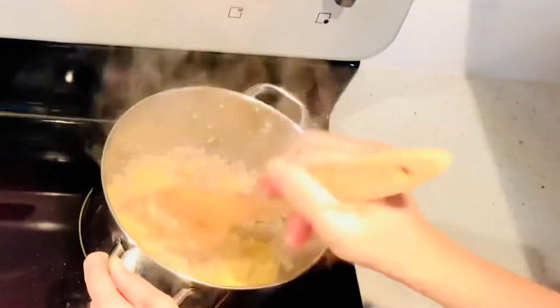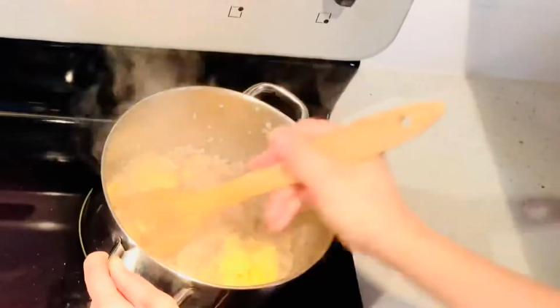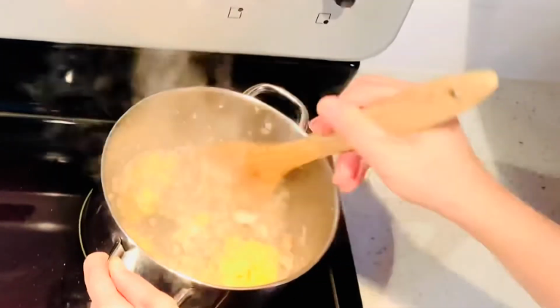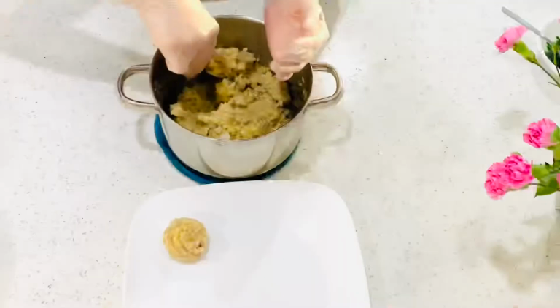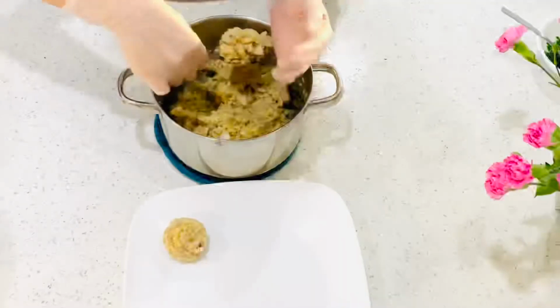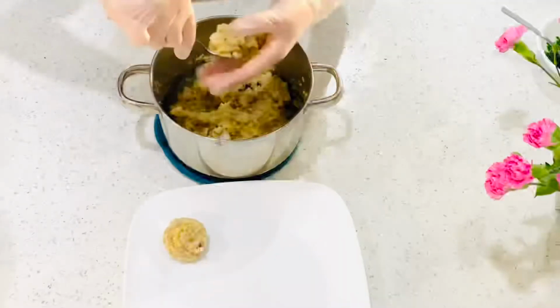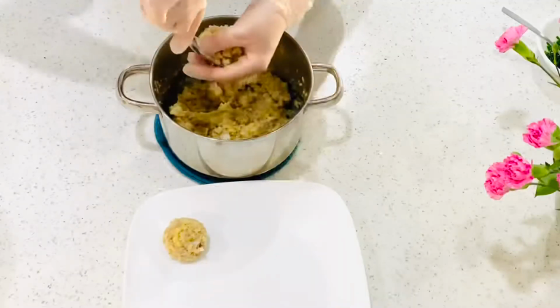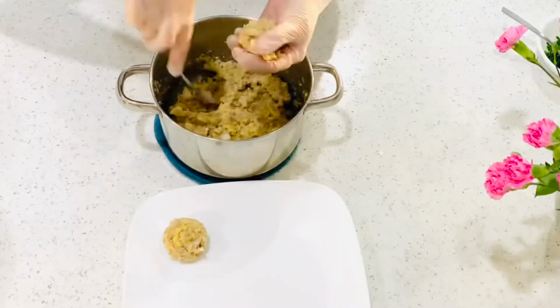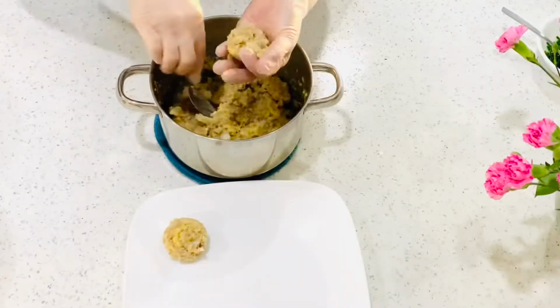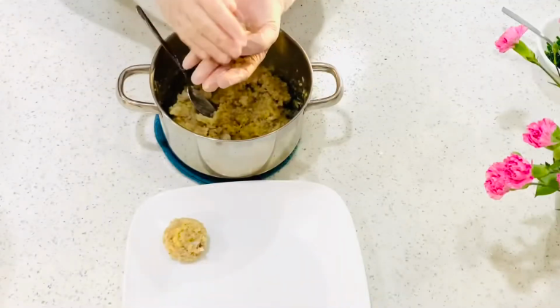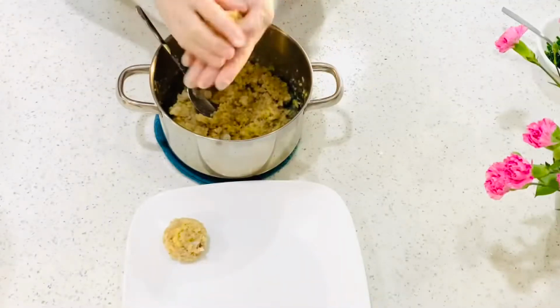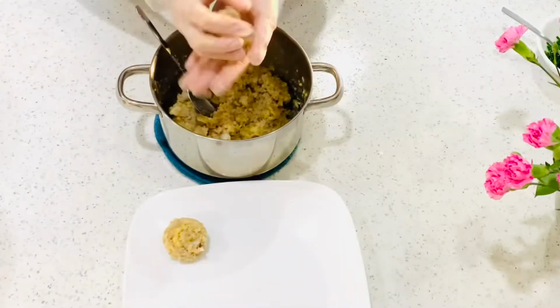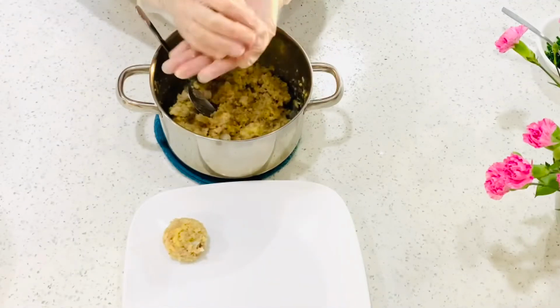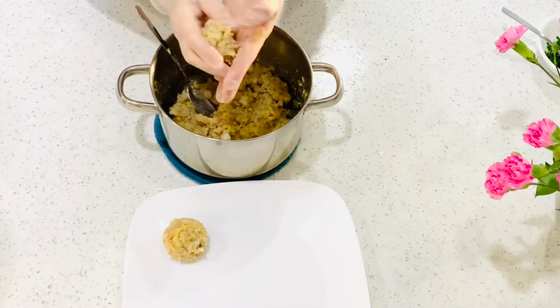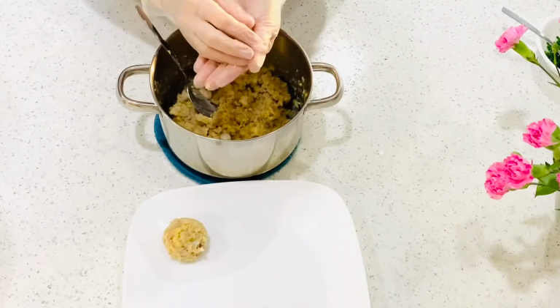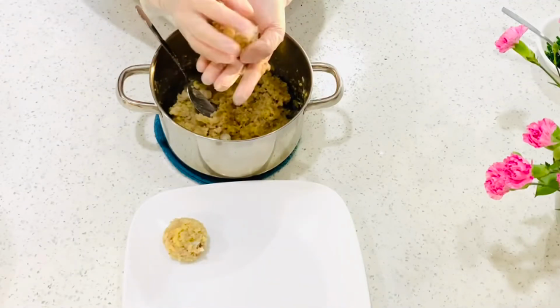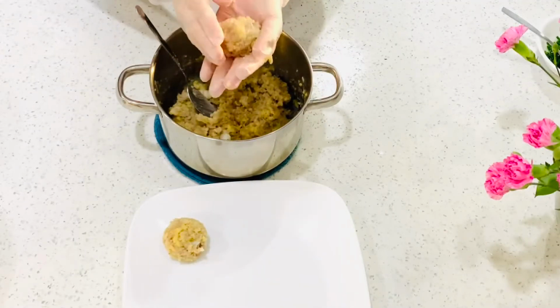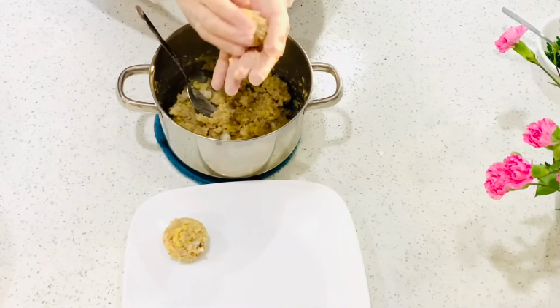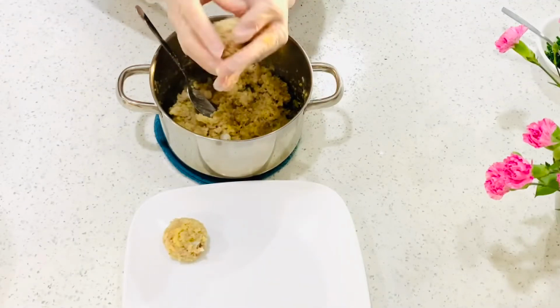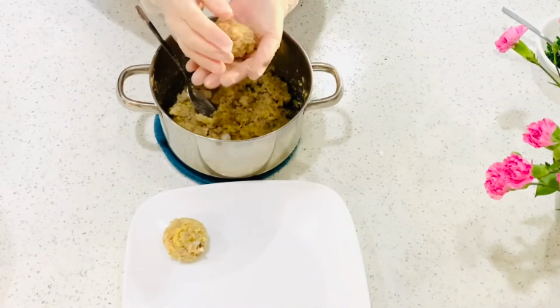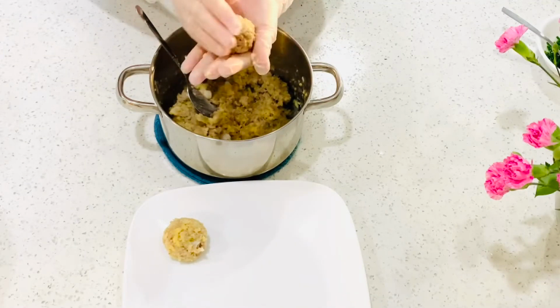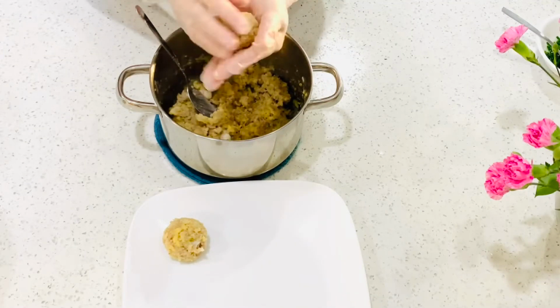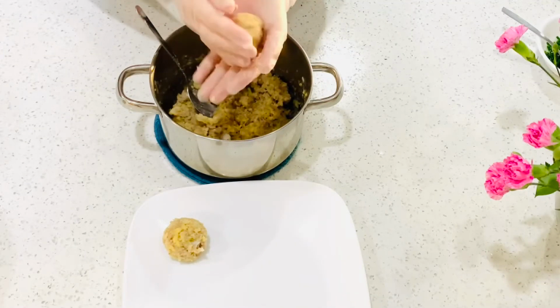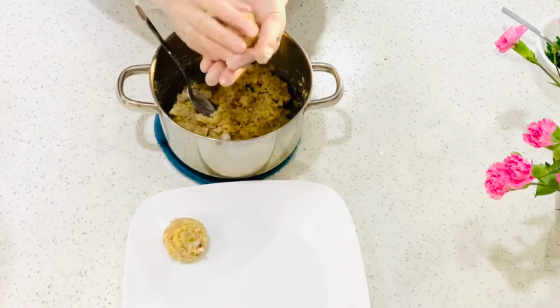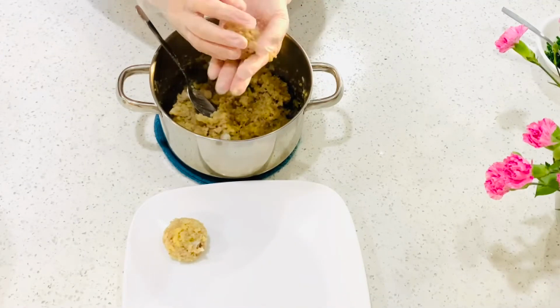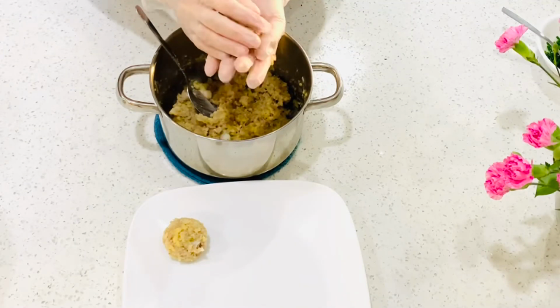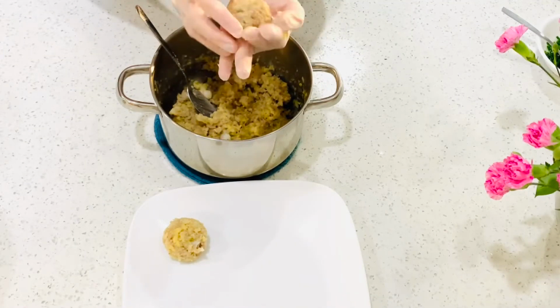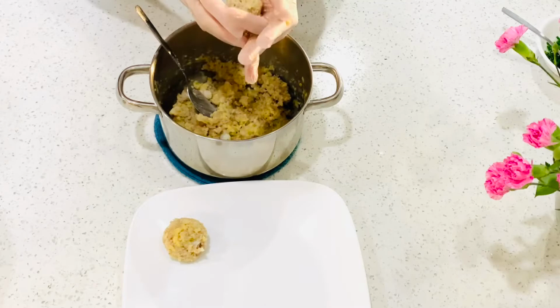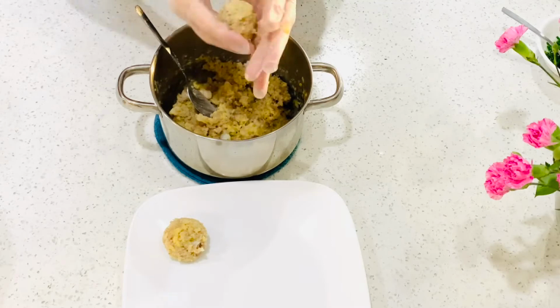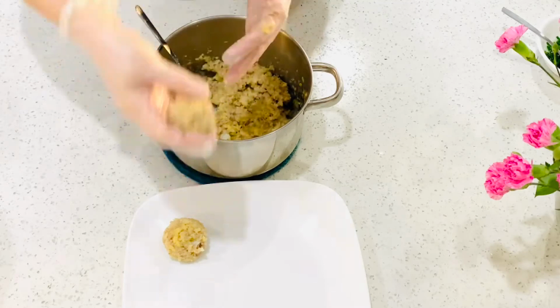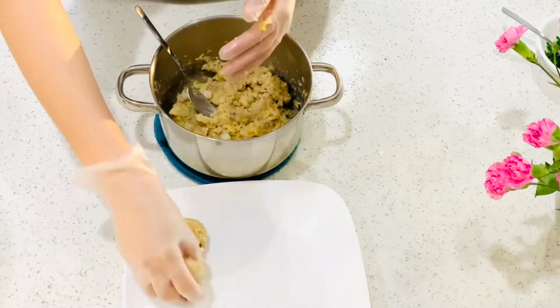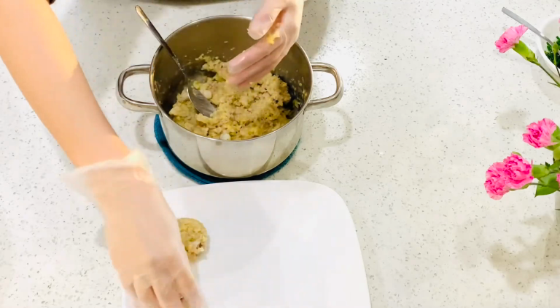Let it cool for 5 minutes before rolling into small balls. The size of the ball is your choice — mine is about as big as a golf ball.